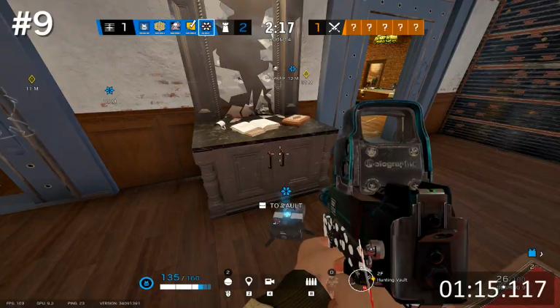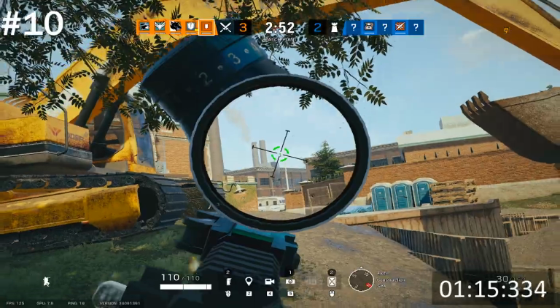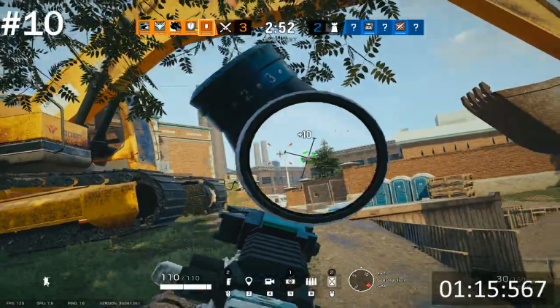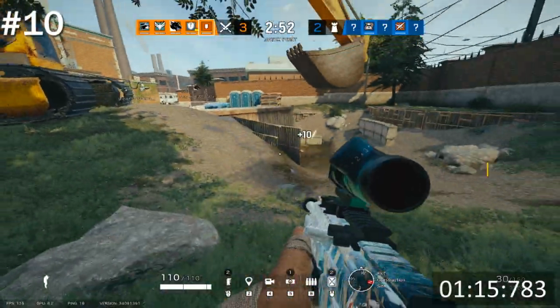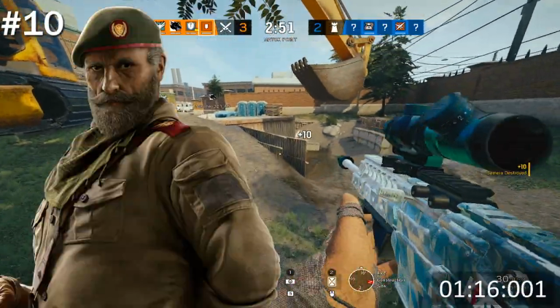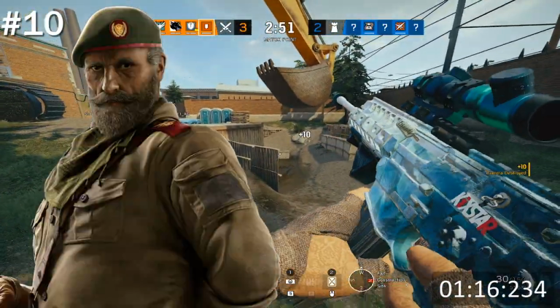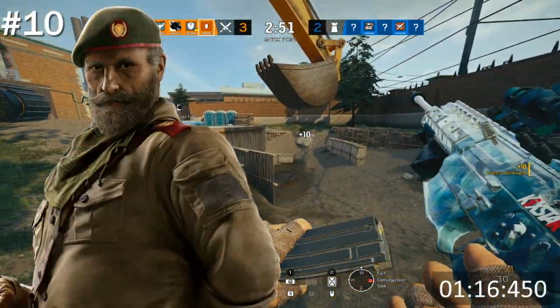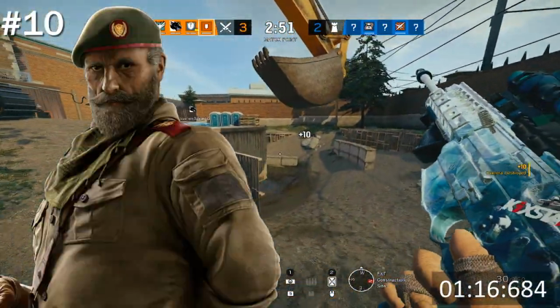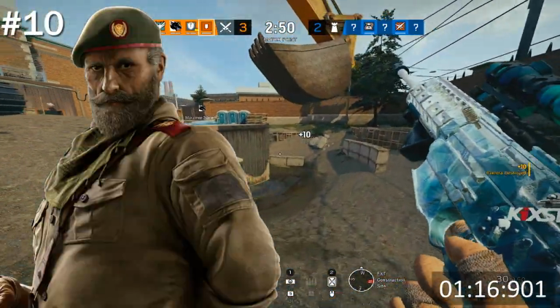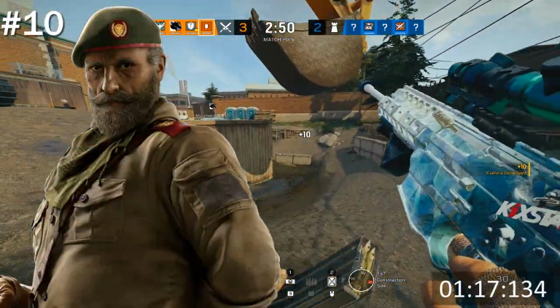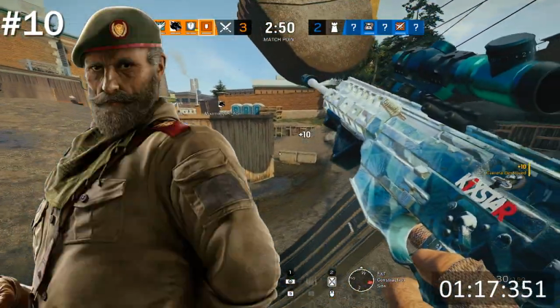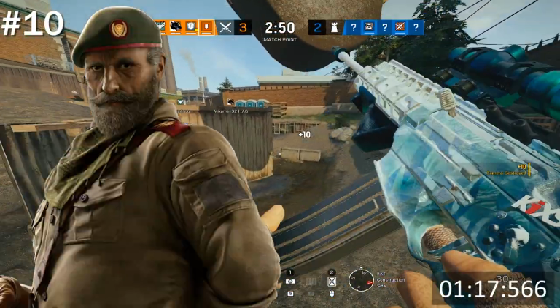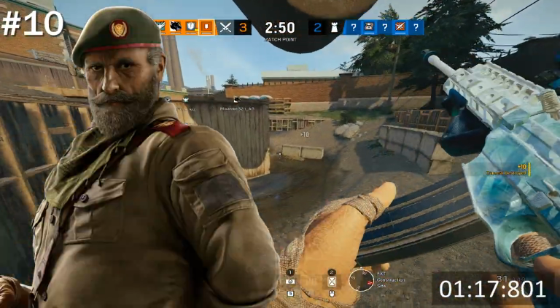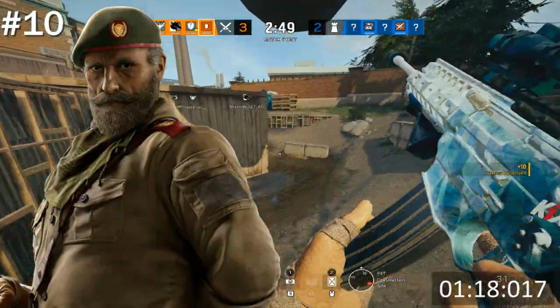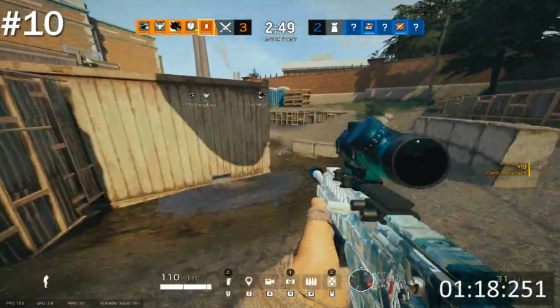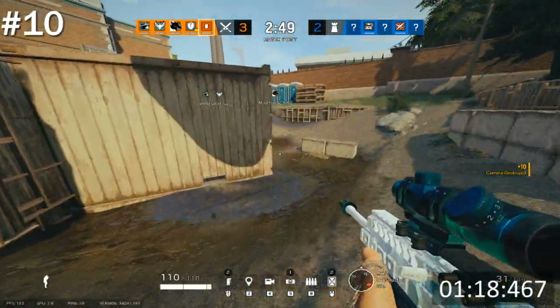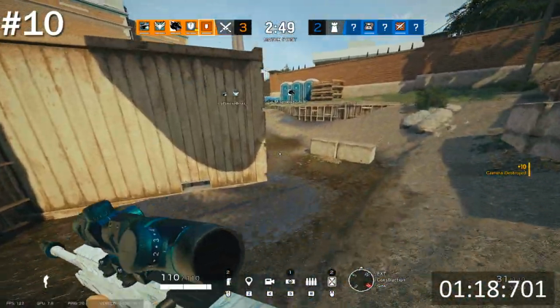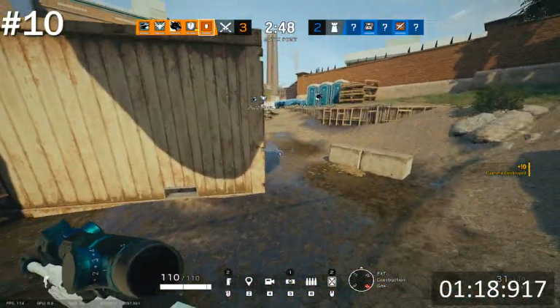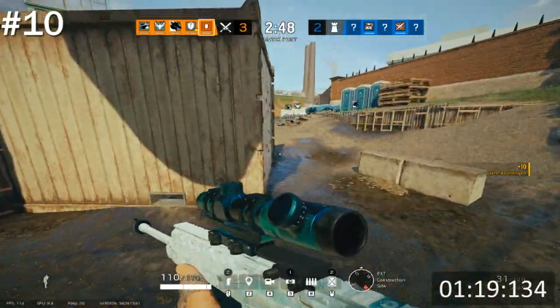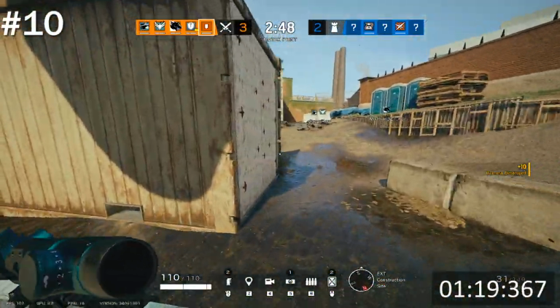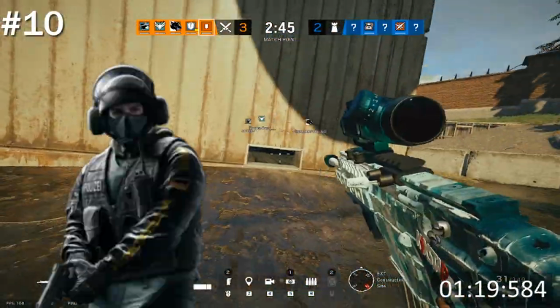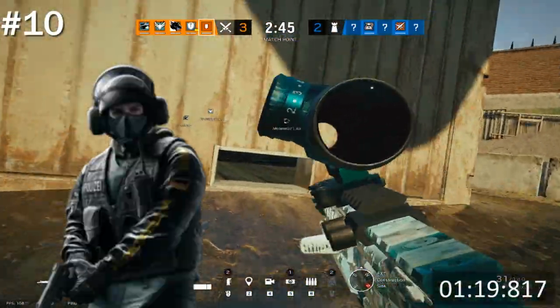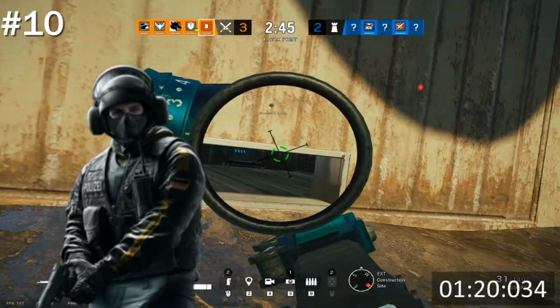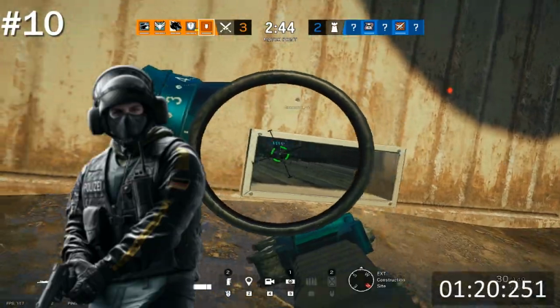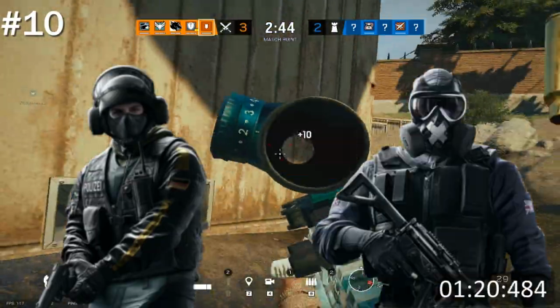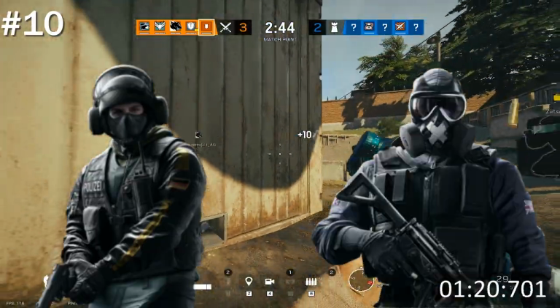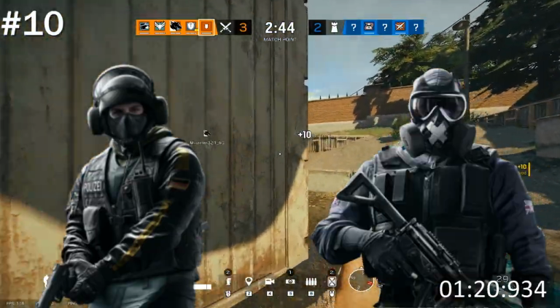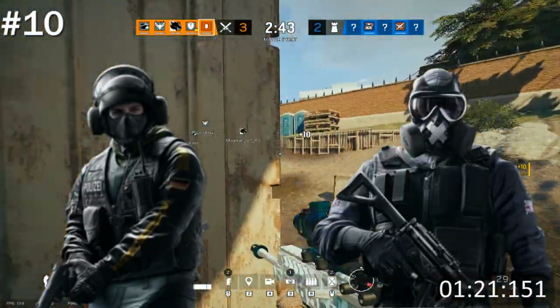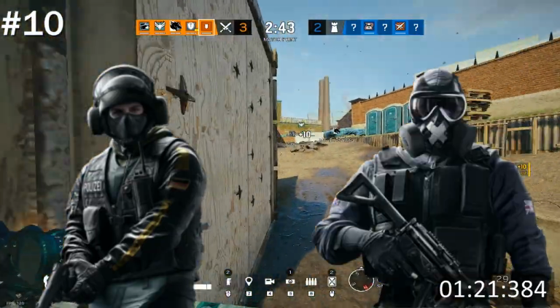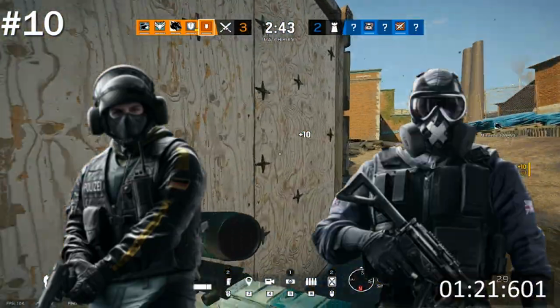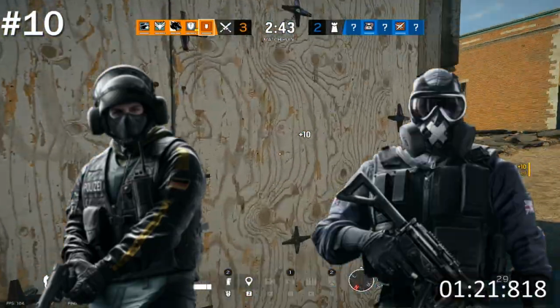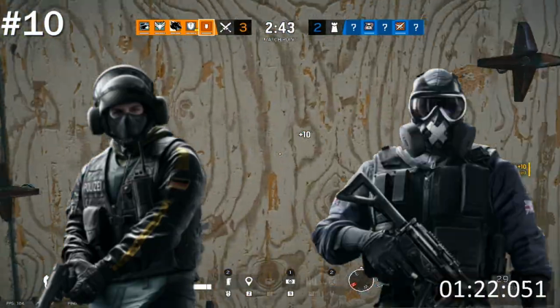Unless you're playing Kaid, never try and deny the container walls on Clubhouse. Bandit wires and Mute jammers can just be shot through the drone hole.